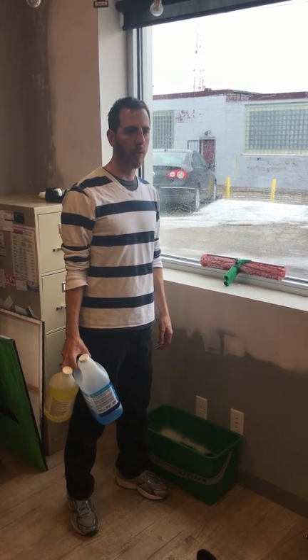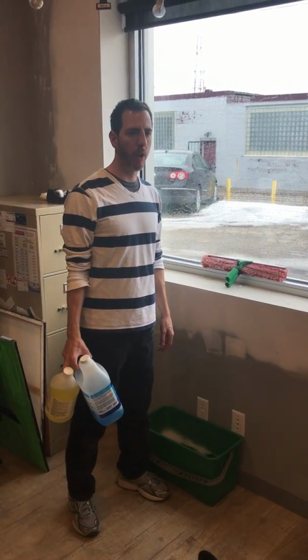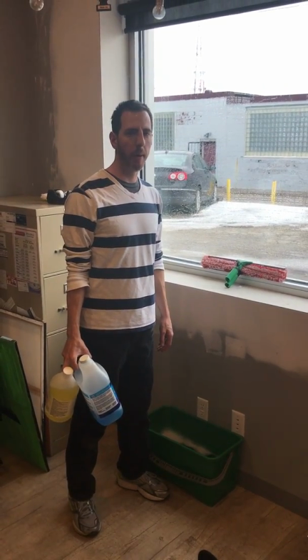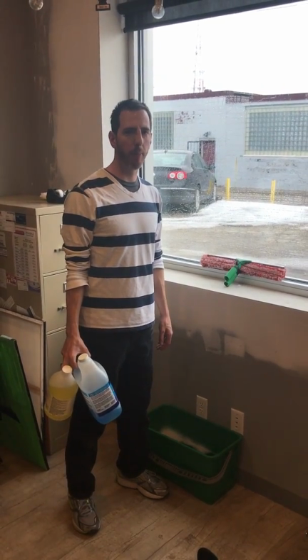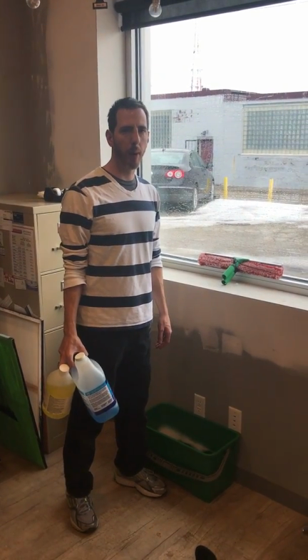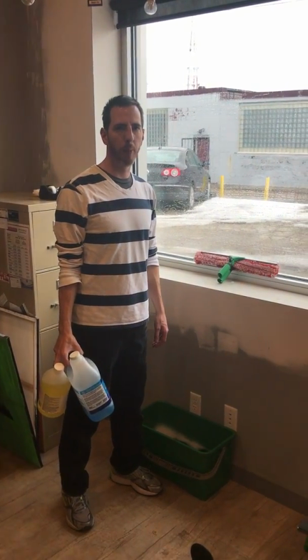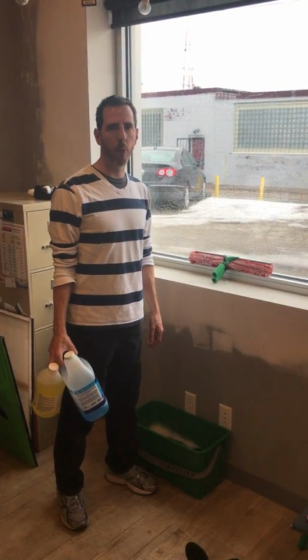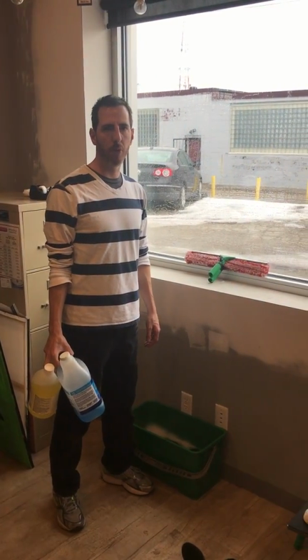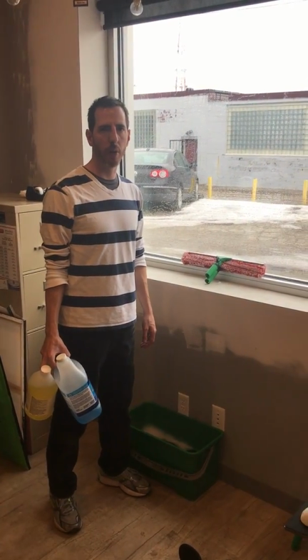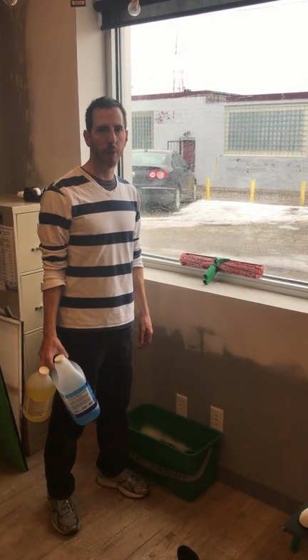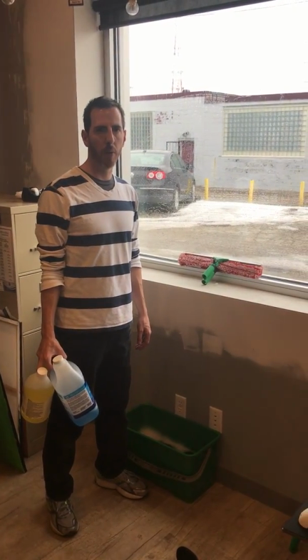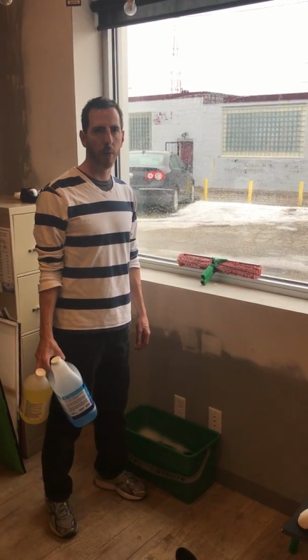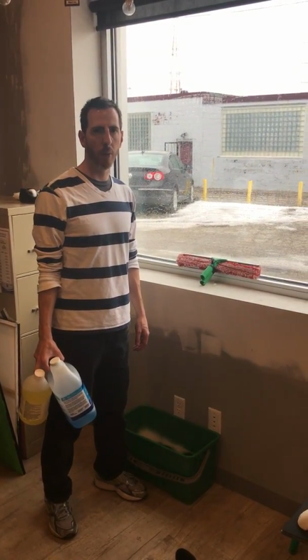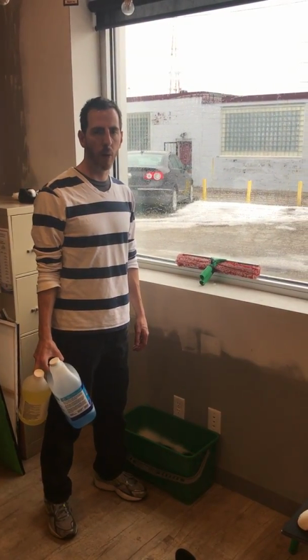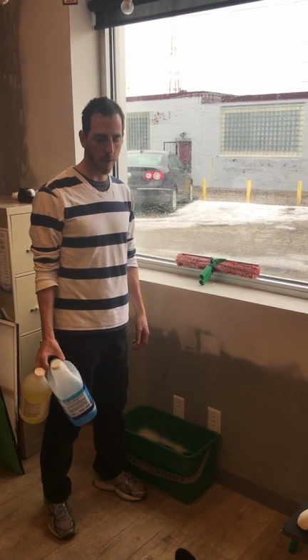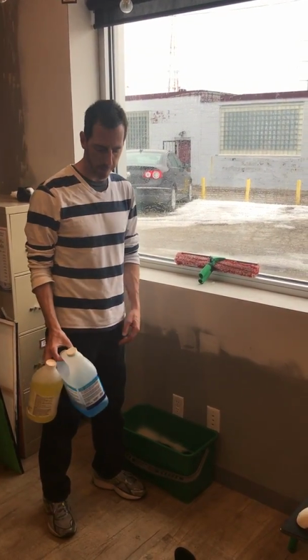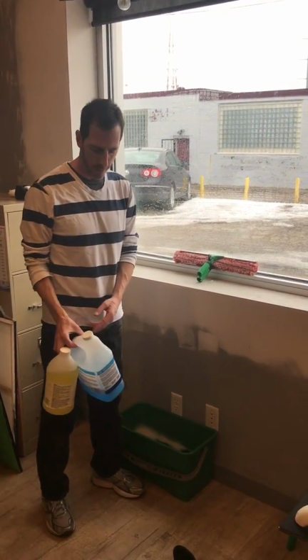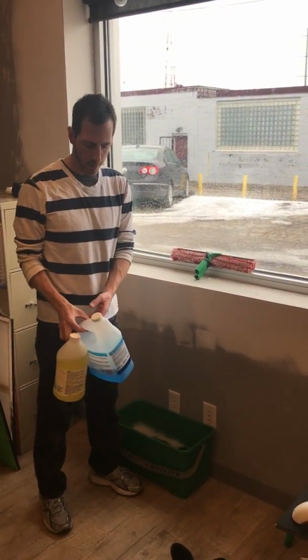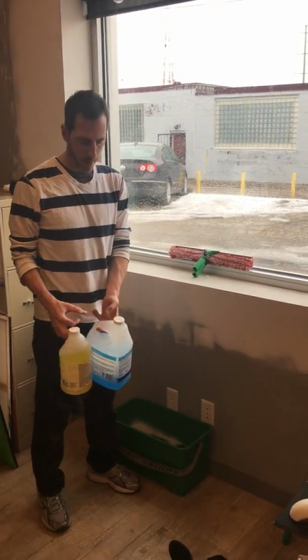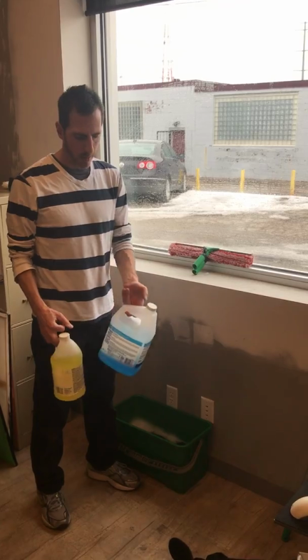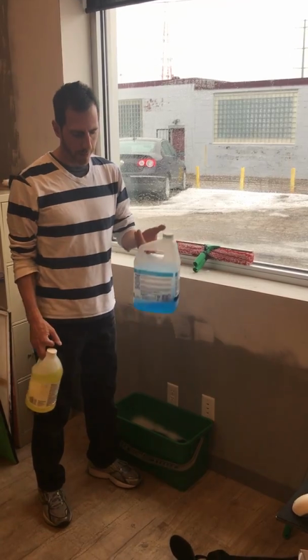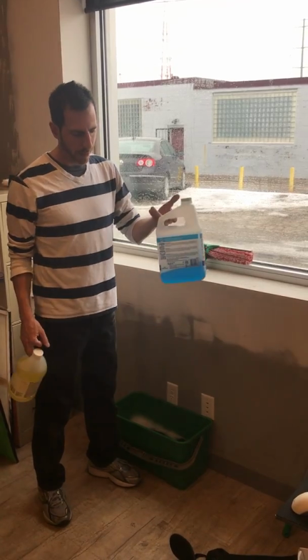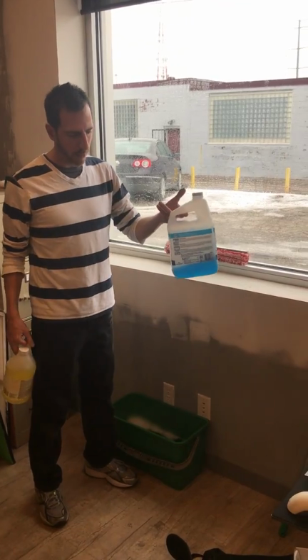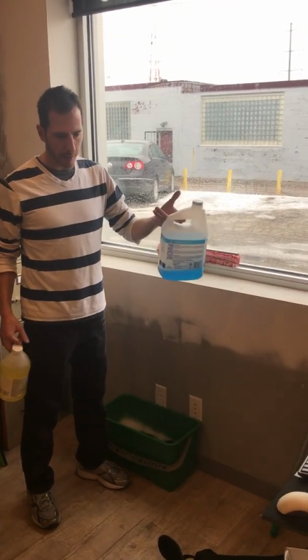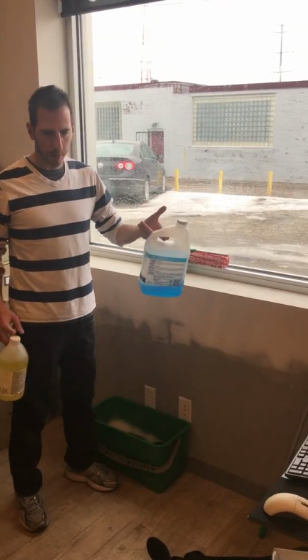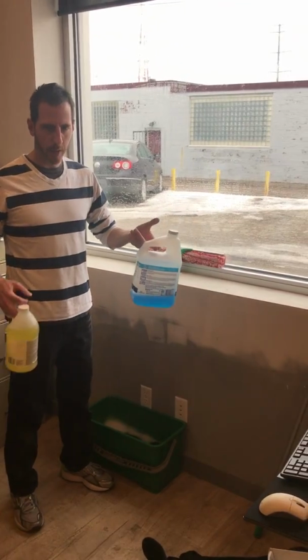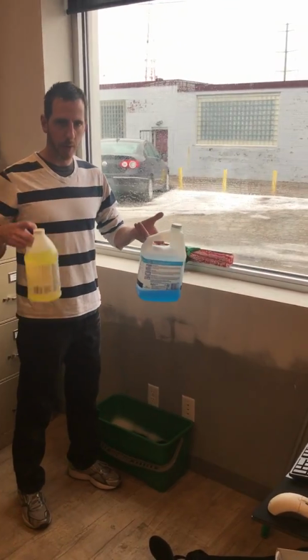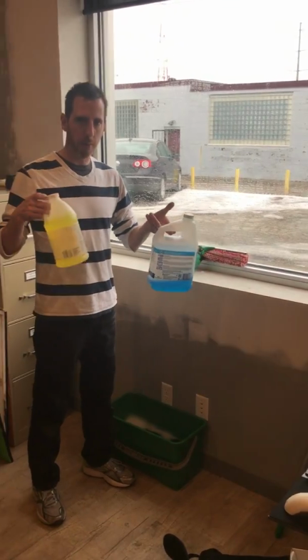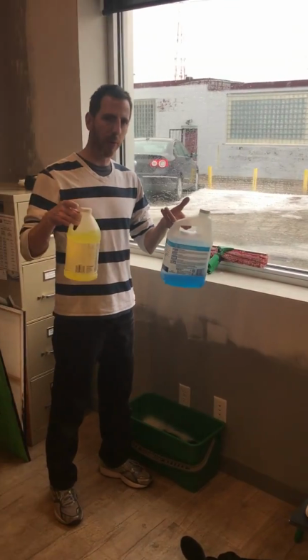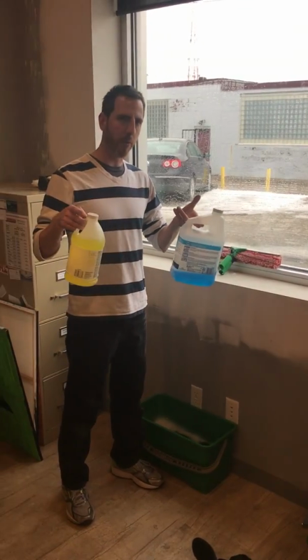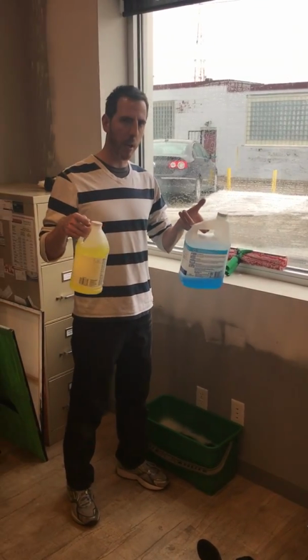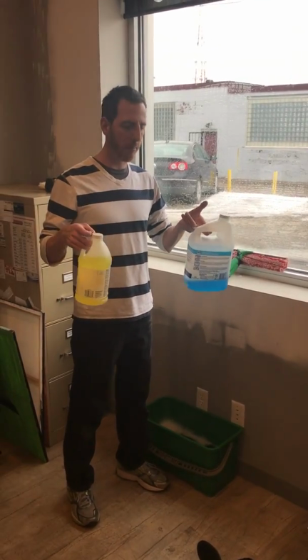We're going to talk about the proper portion of your water. Two ingredients that we use most of the time.